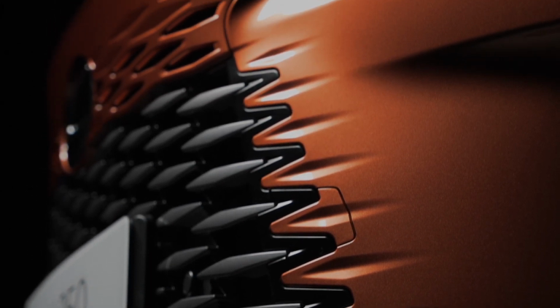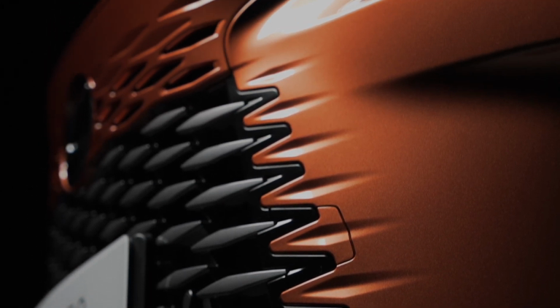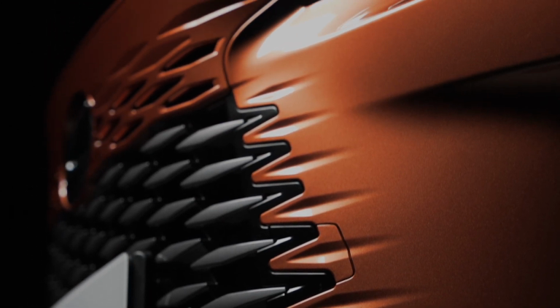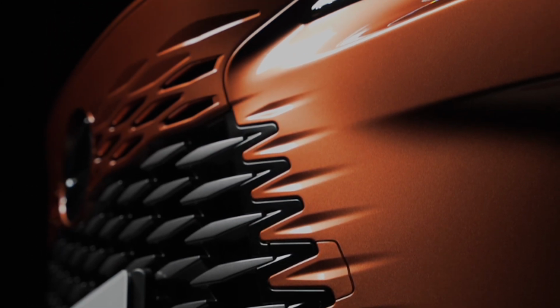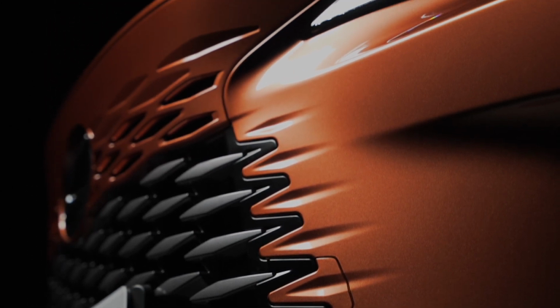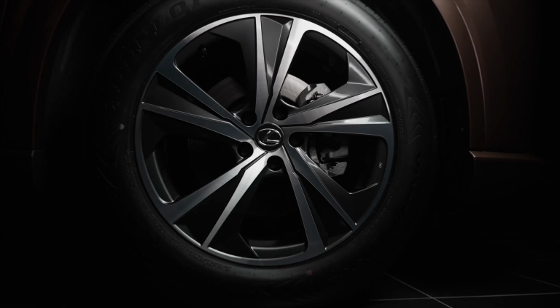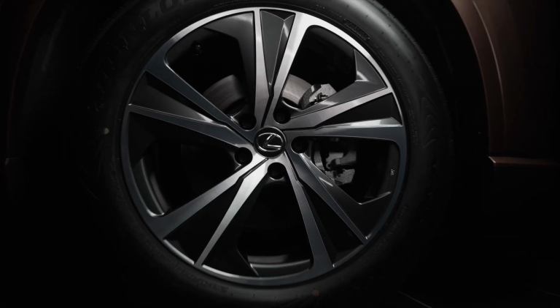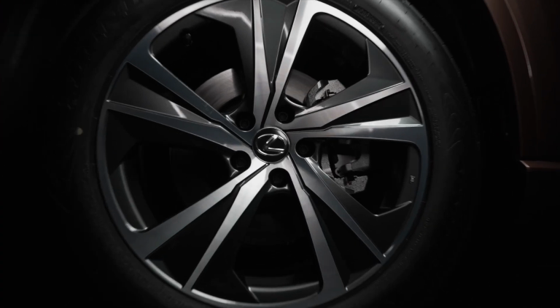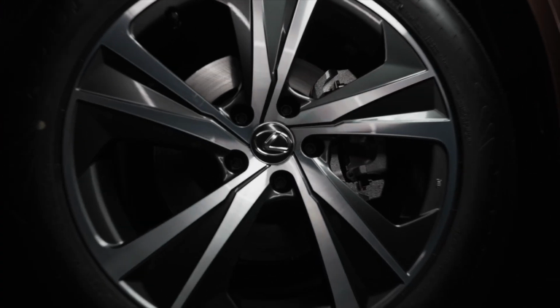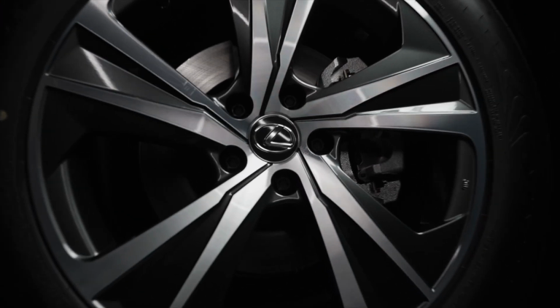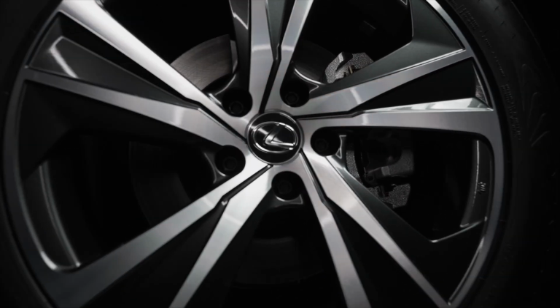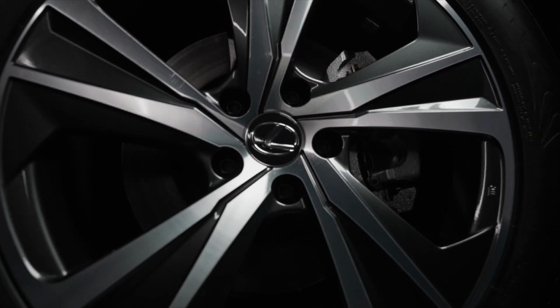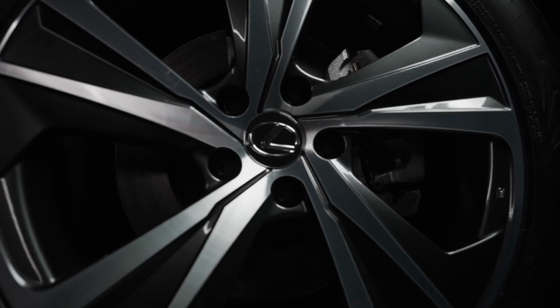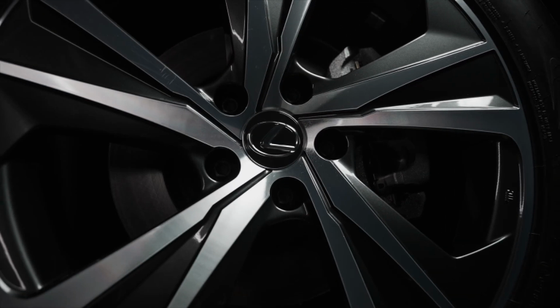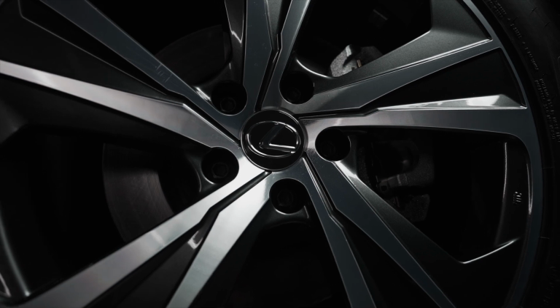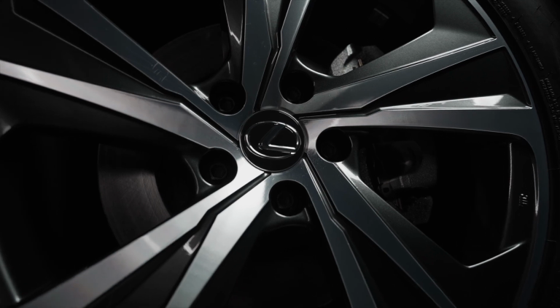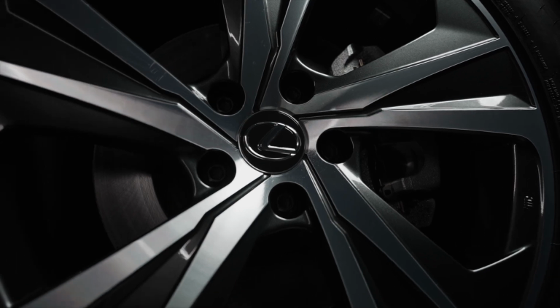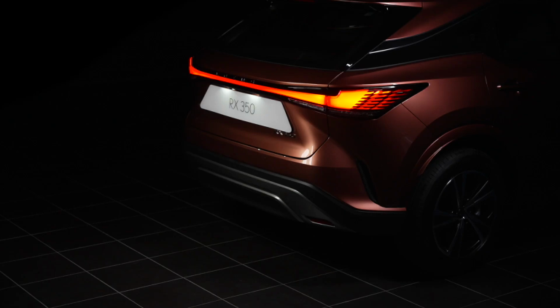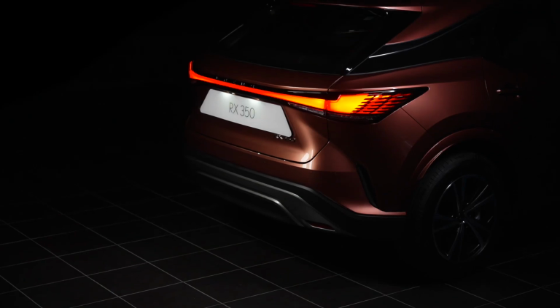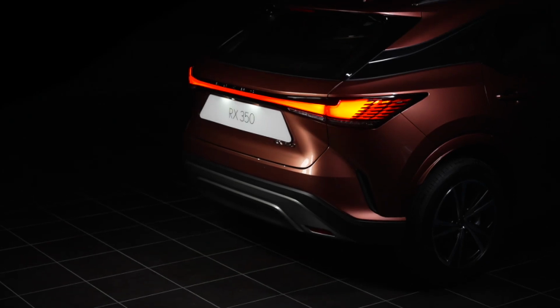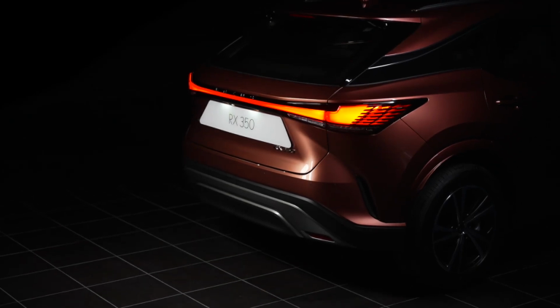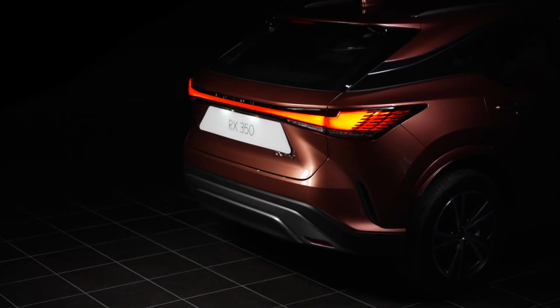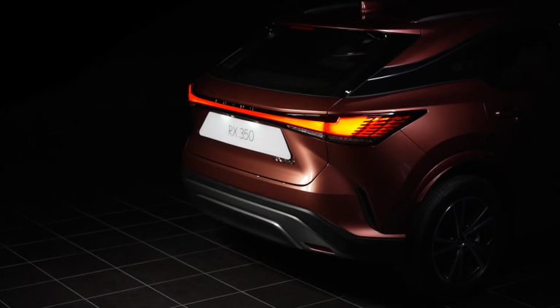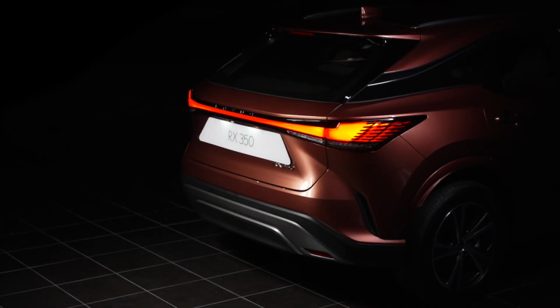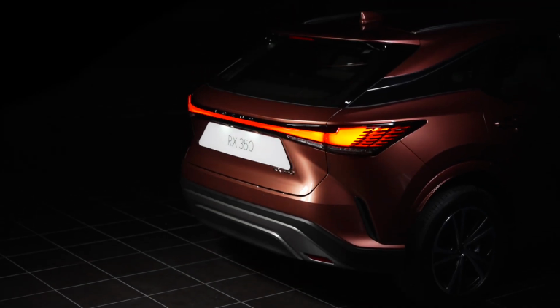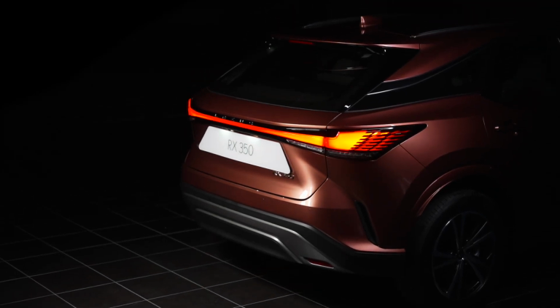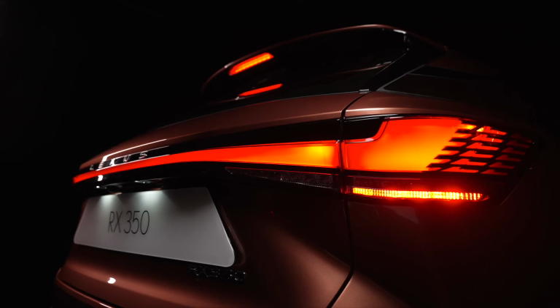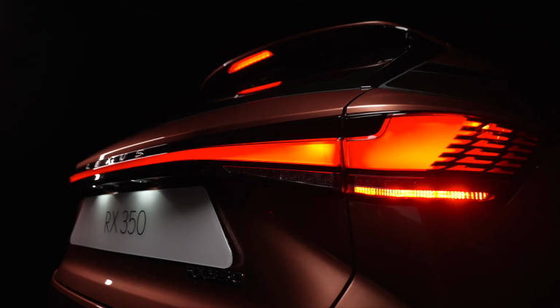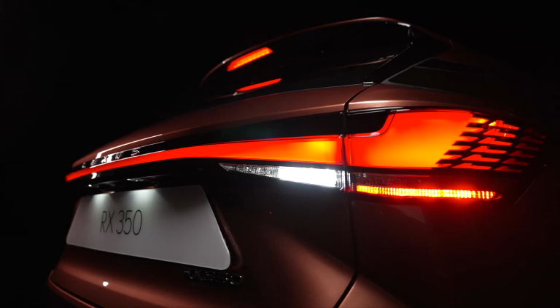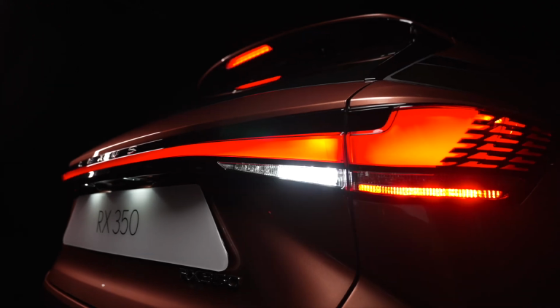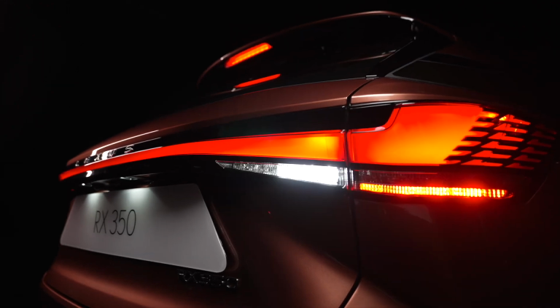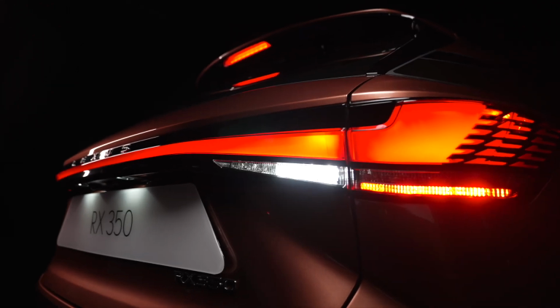Combined with 19-inch wheels, they highlight the surfaces and lines of the body, giving it a more powerful stance.